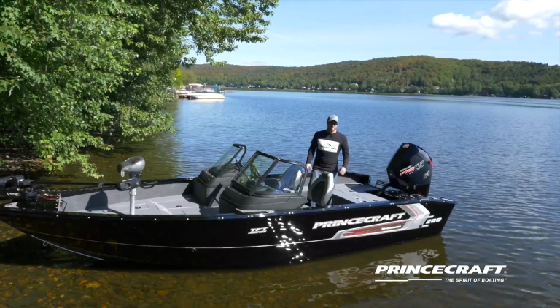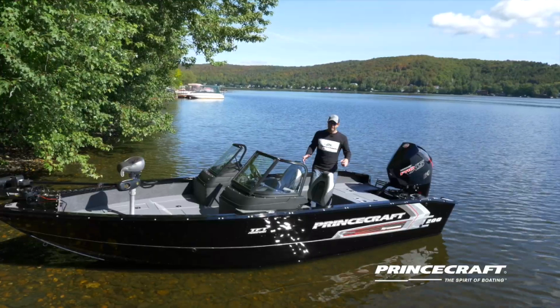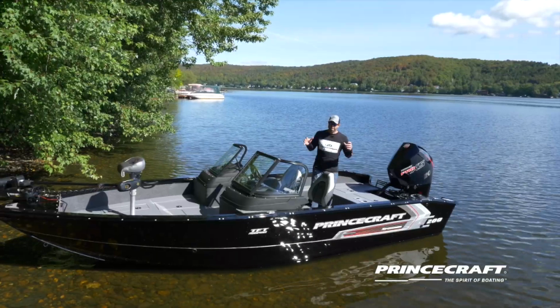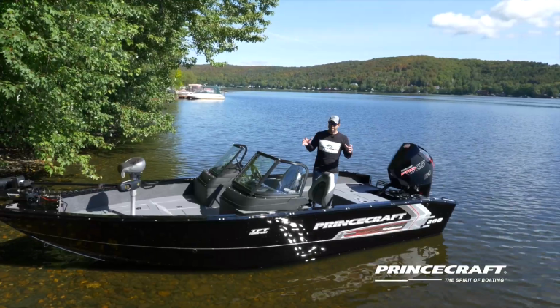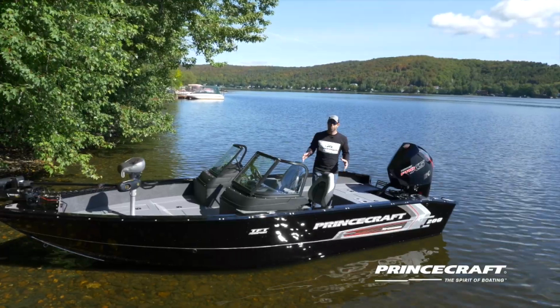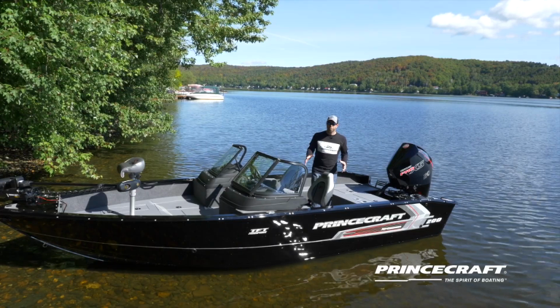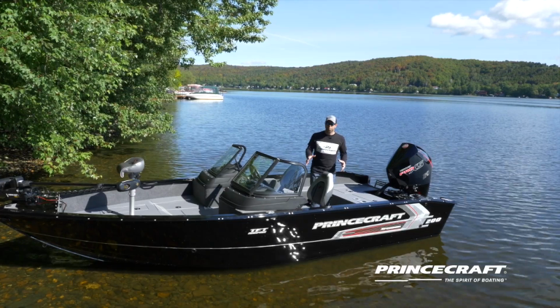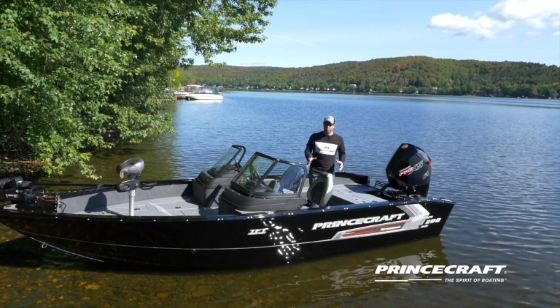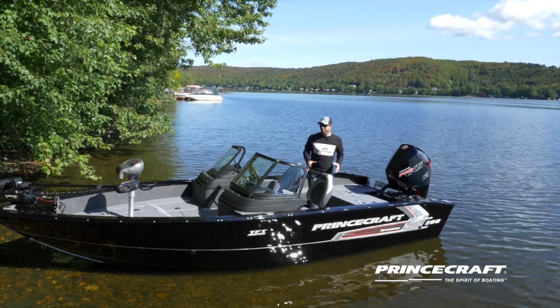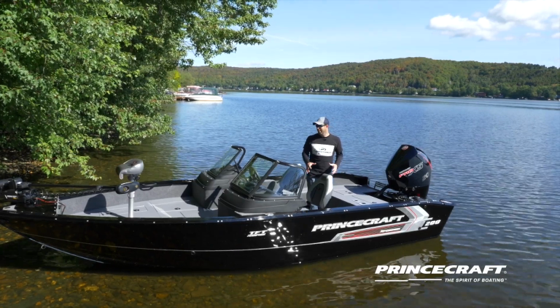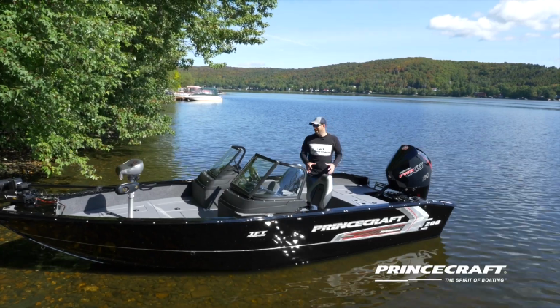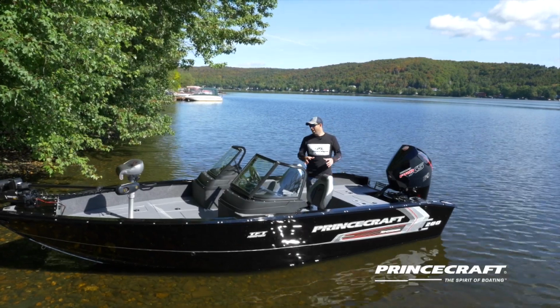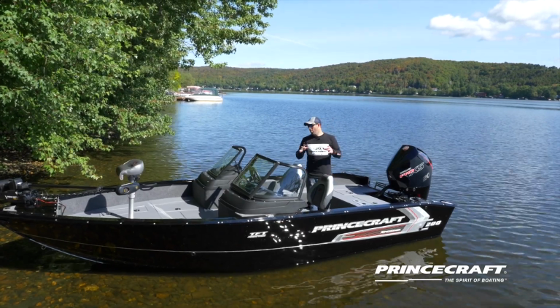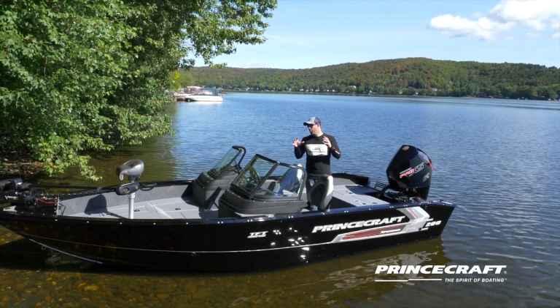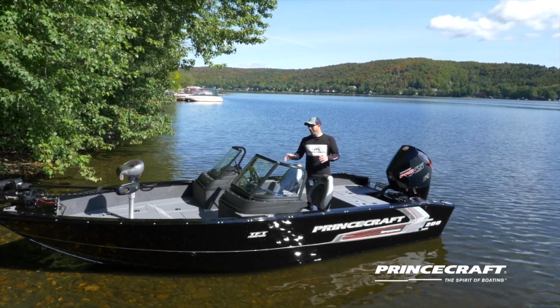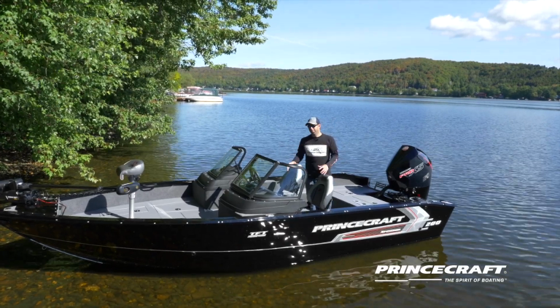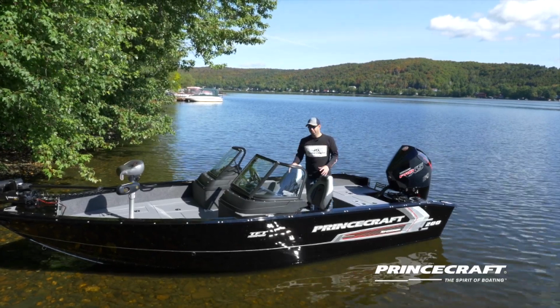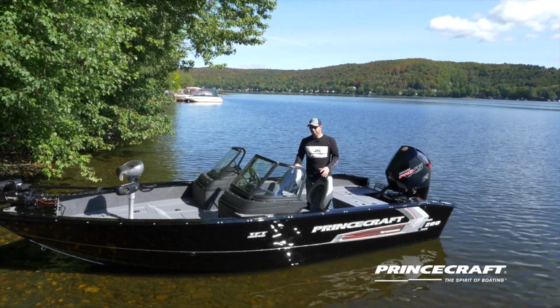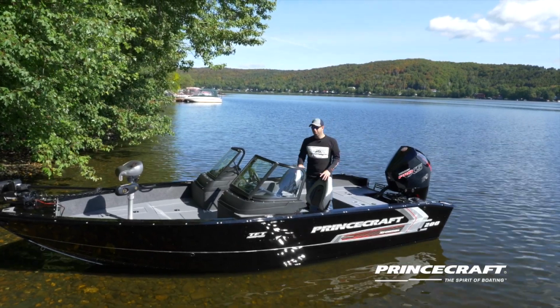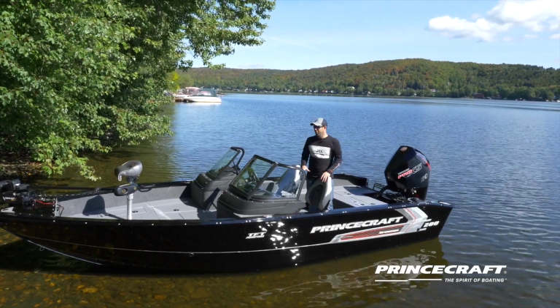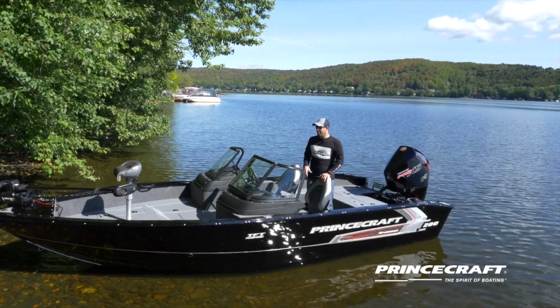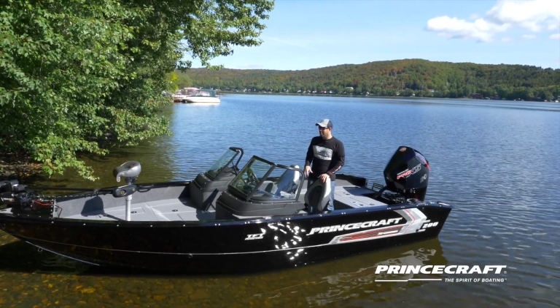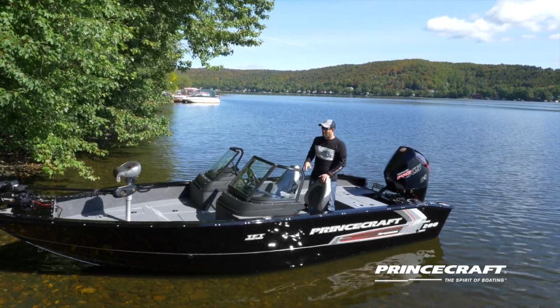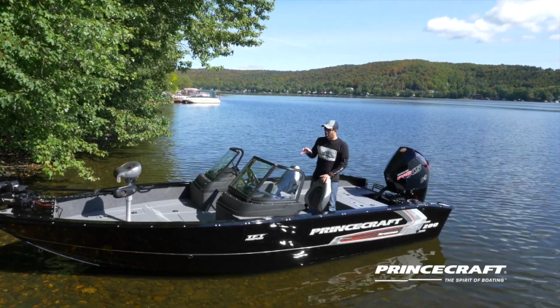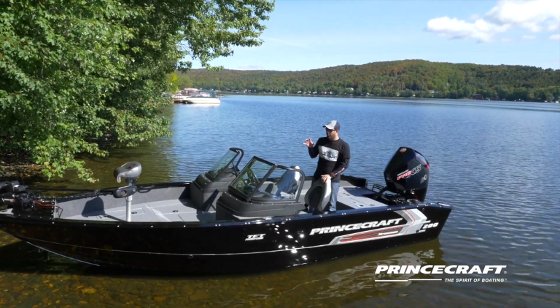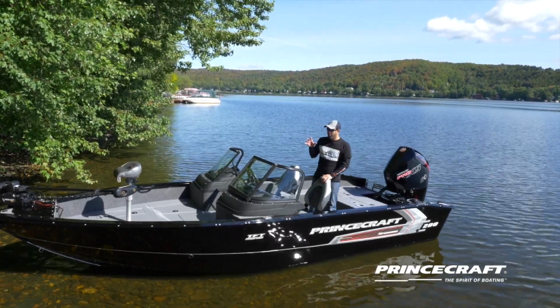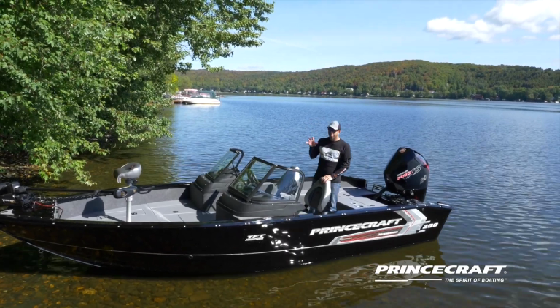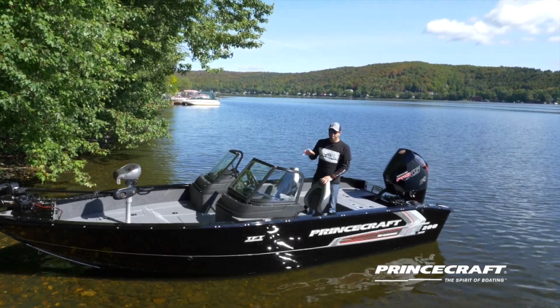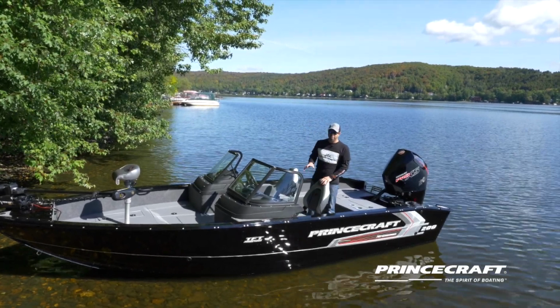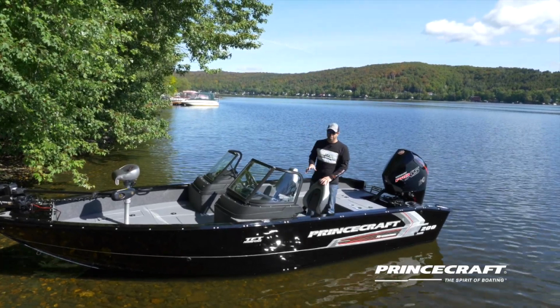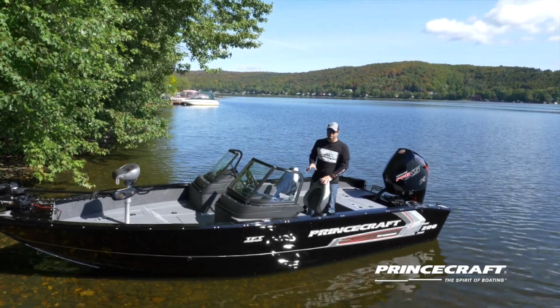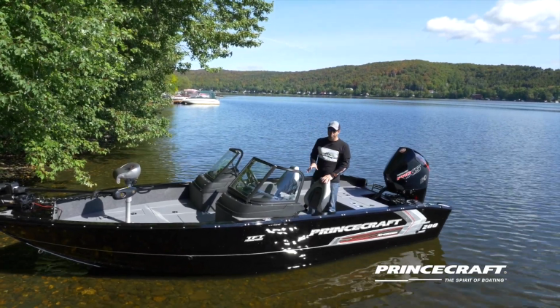The Expedition 200 — a real fishing machine. I'll show you everything on this model.